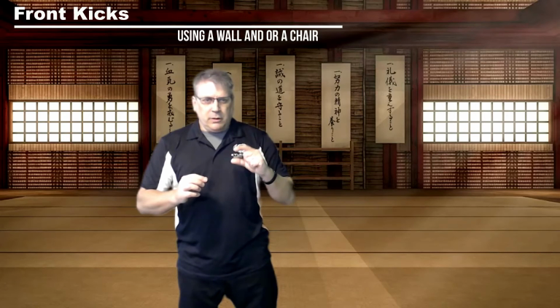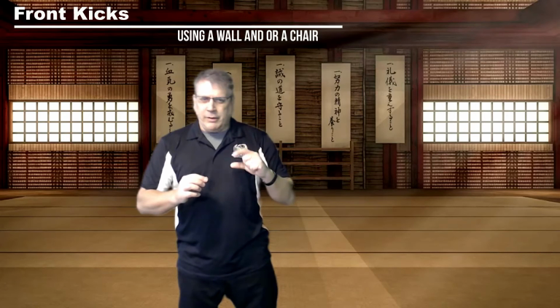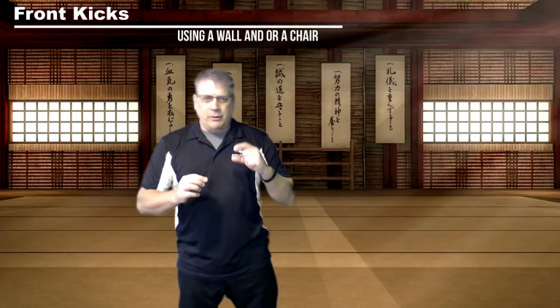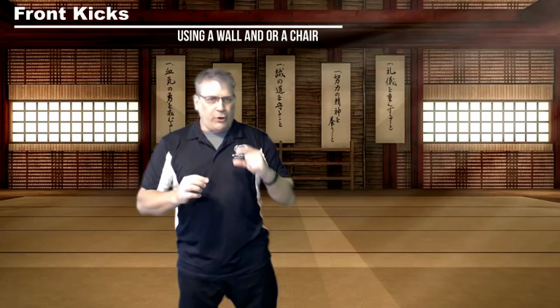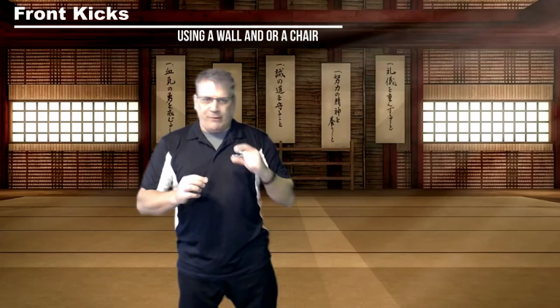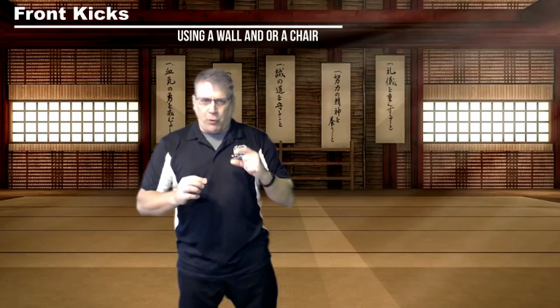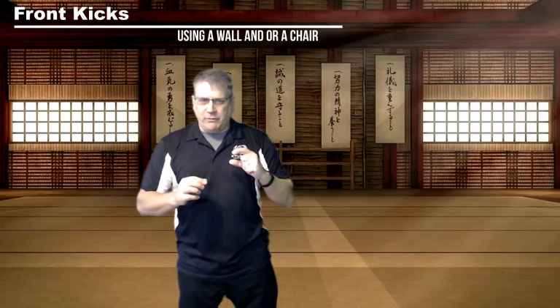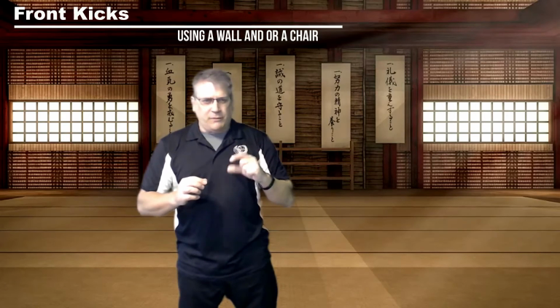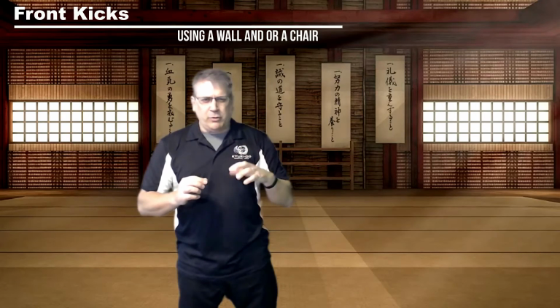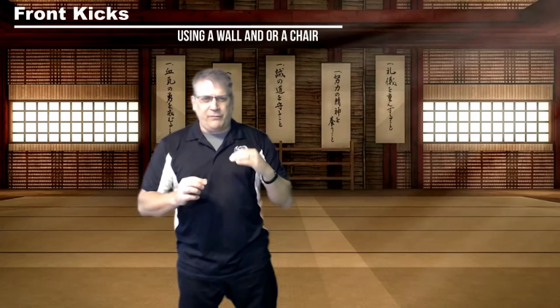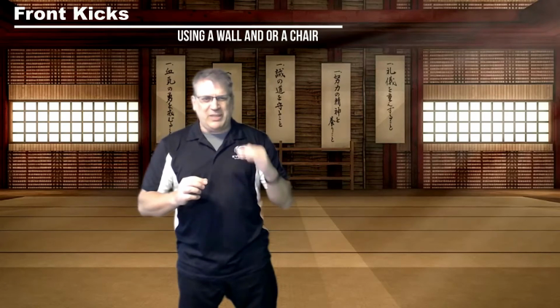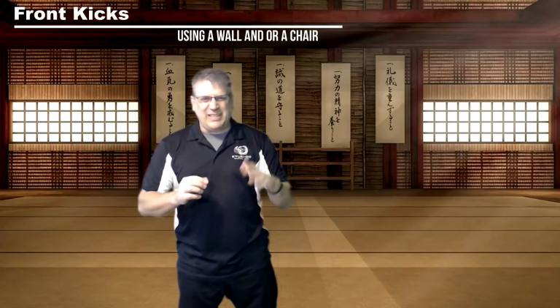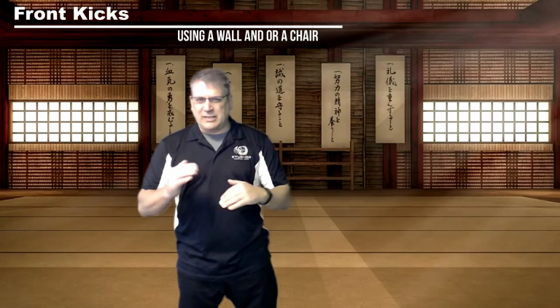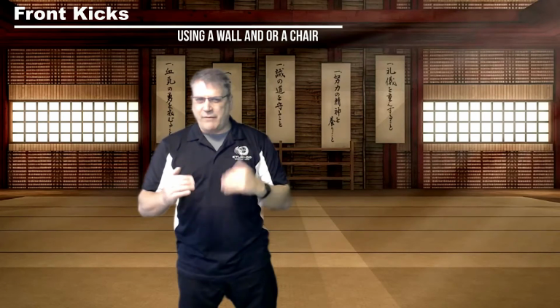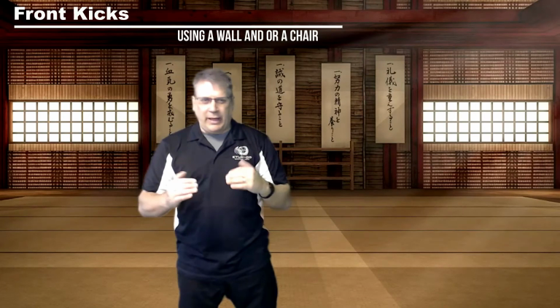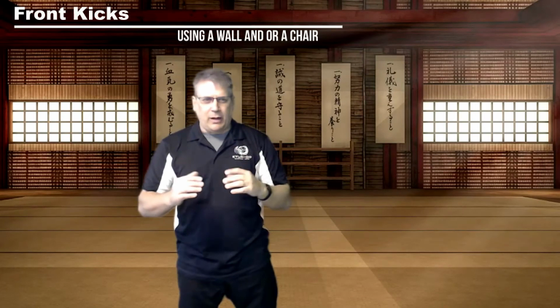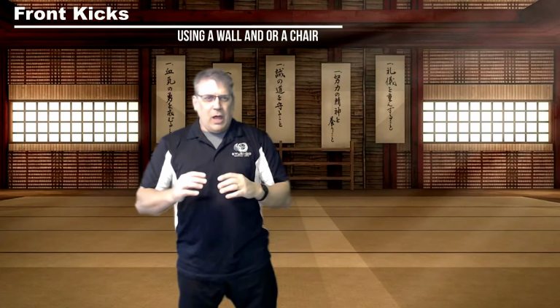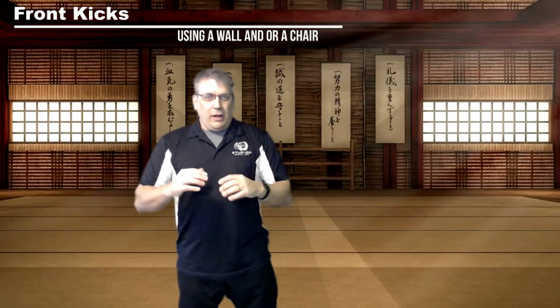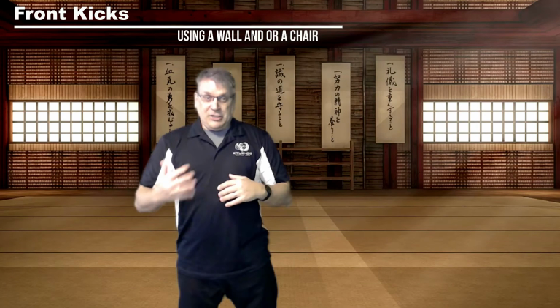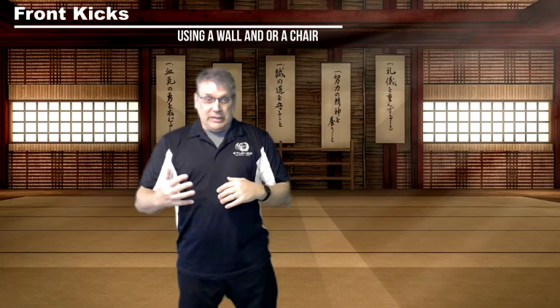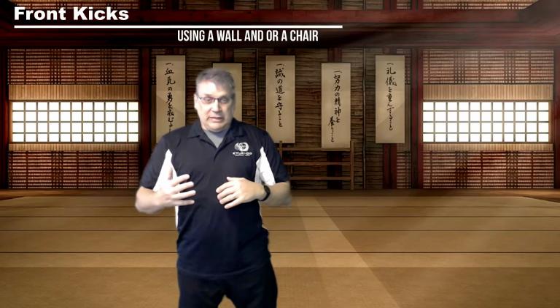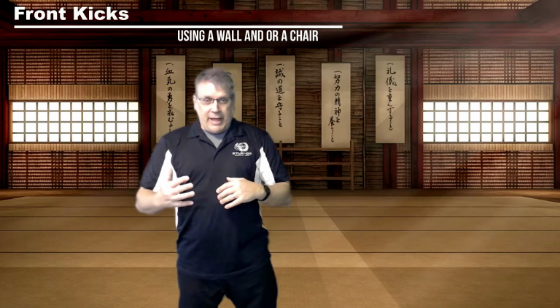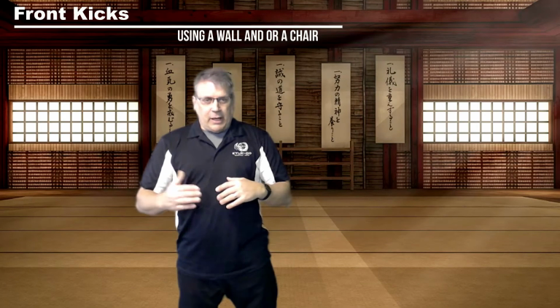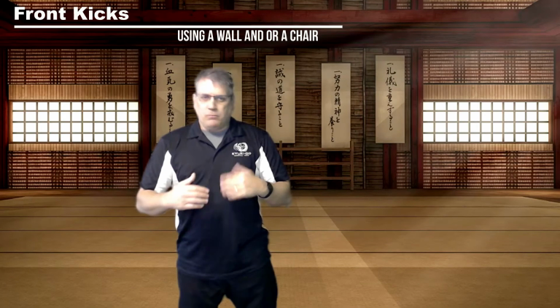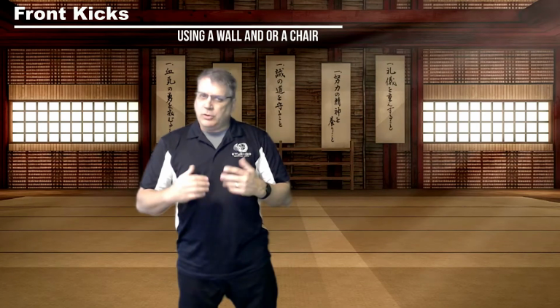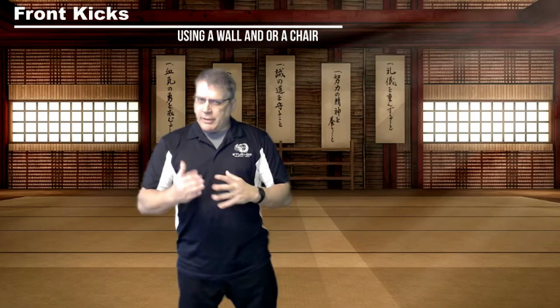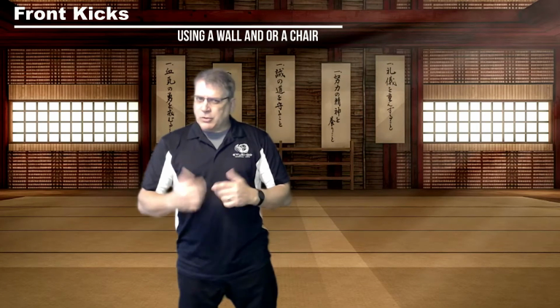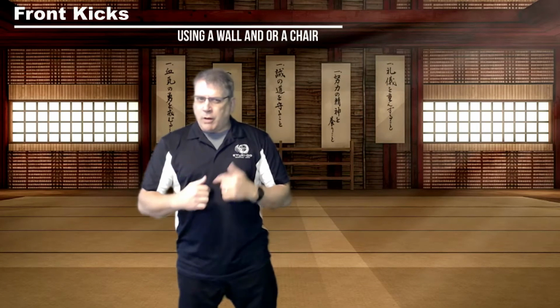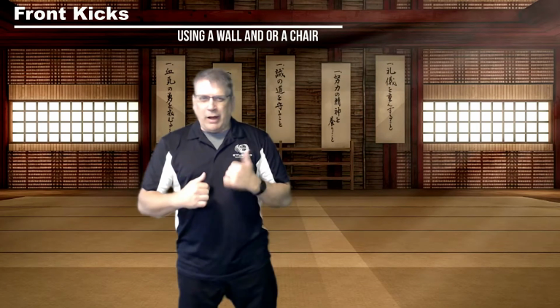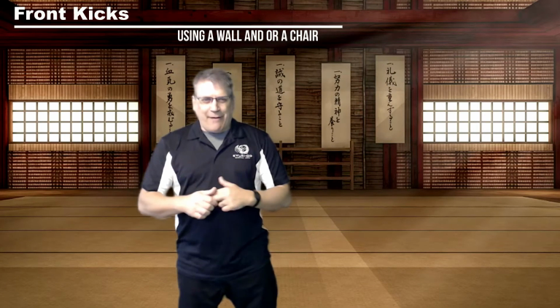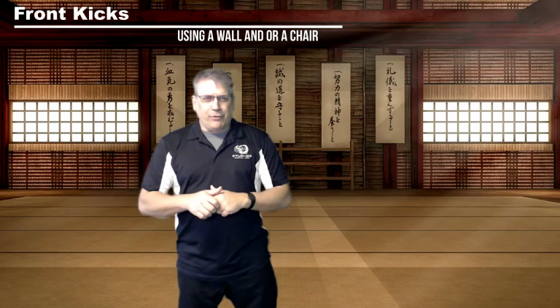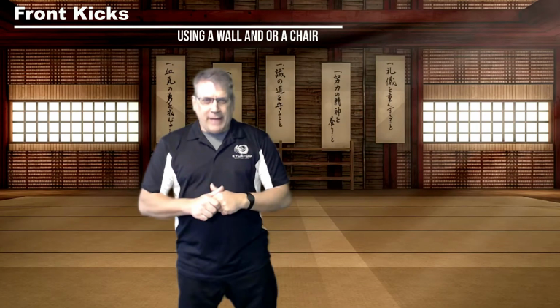You don't have to do 30 or 40 of these. If you do six, seven, eight each leg, you're going to get stronger every day.